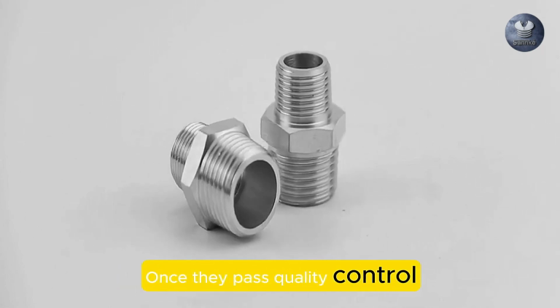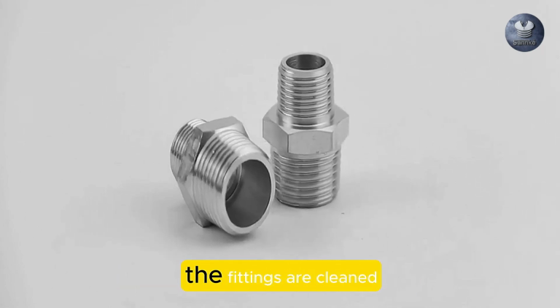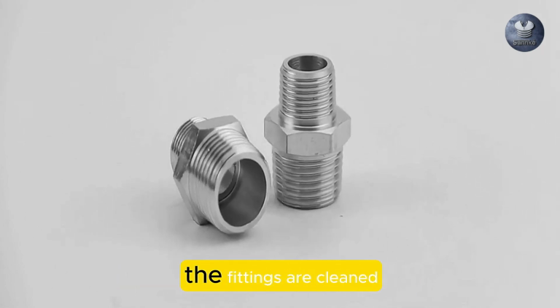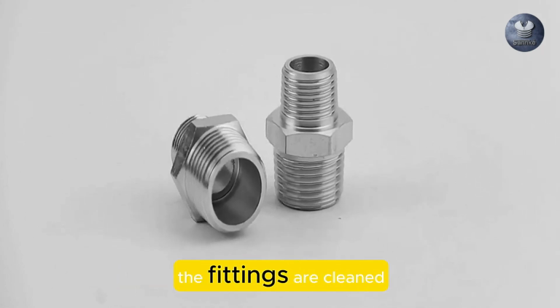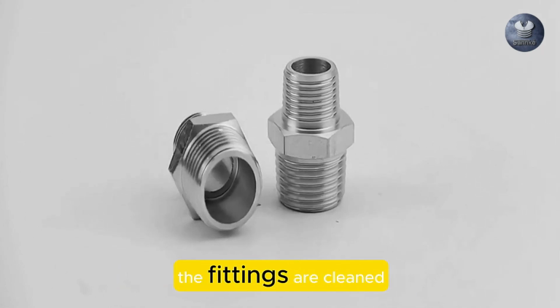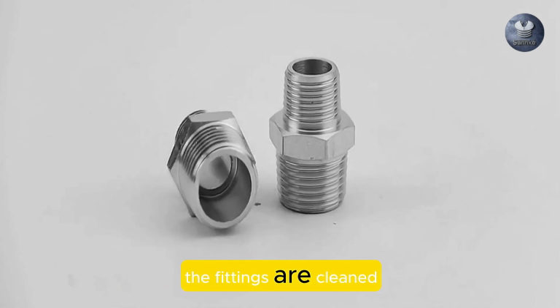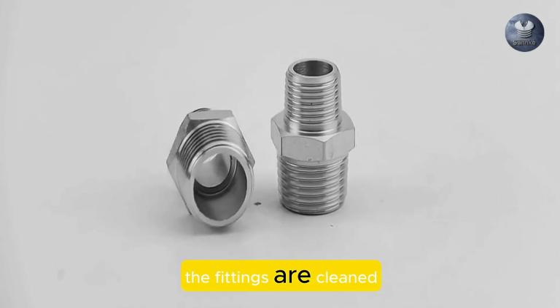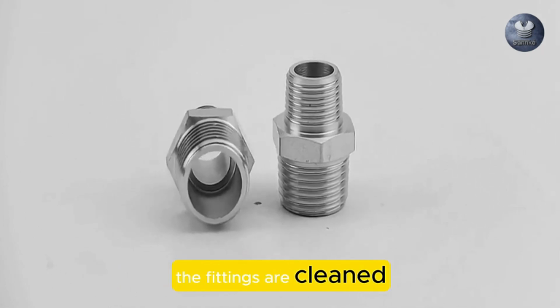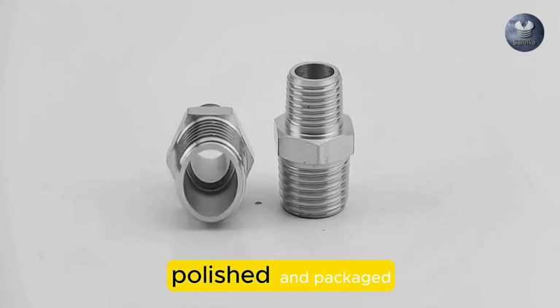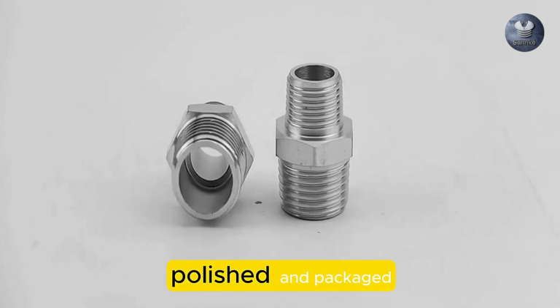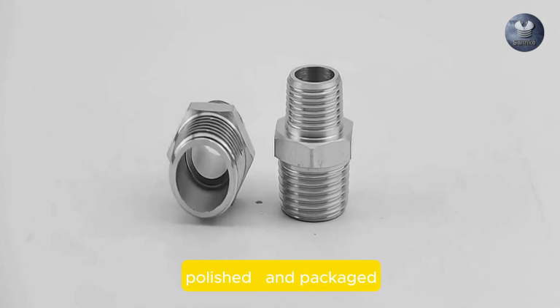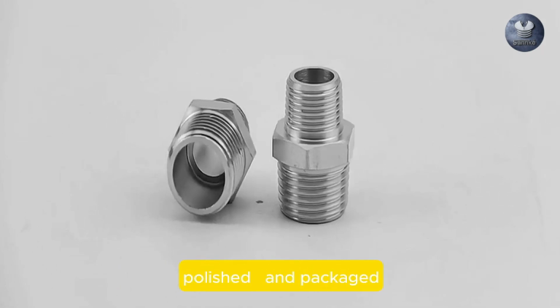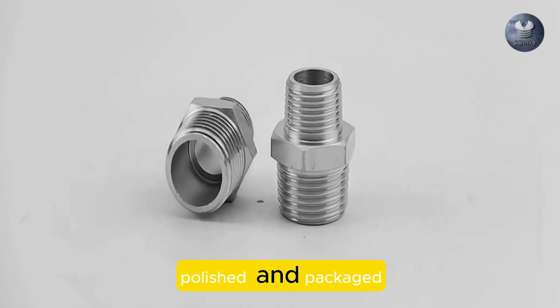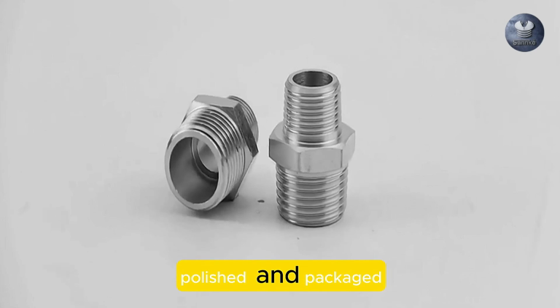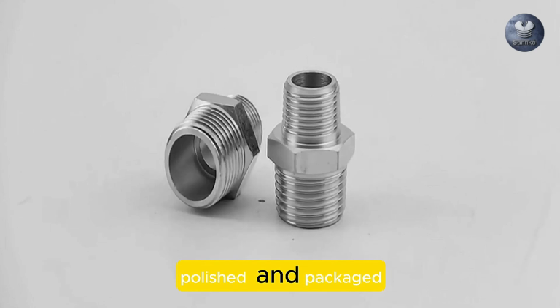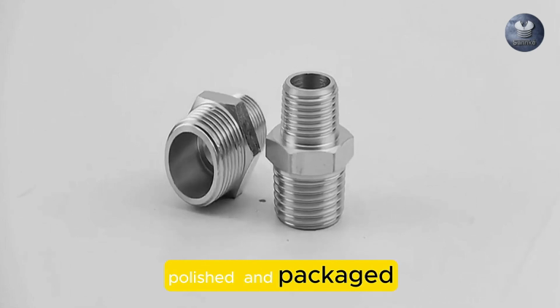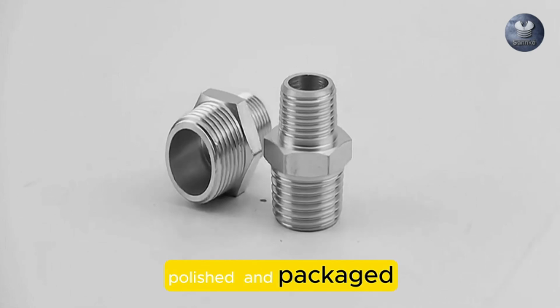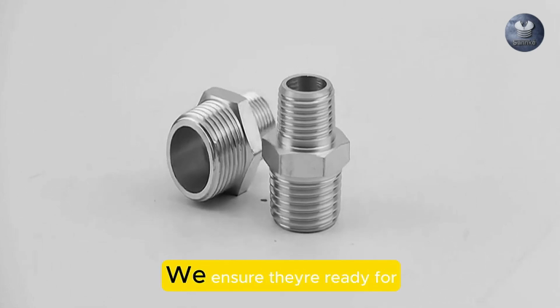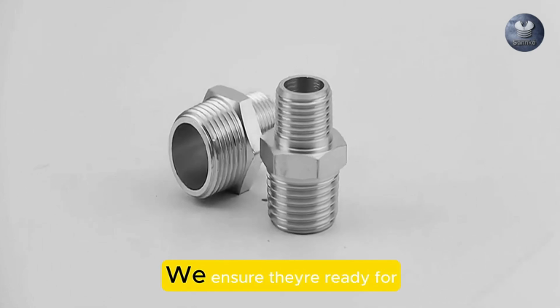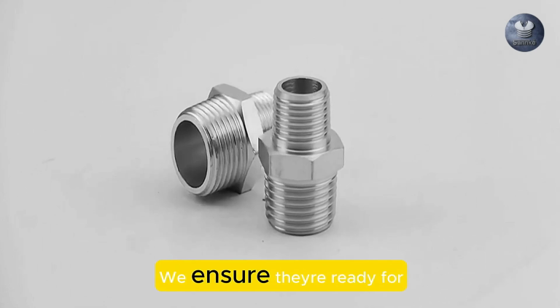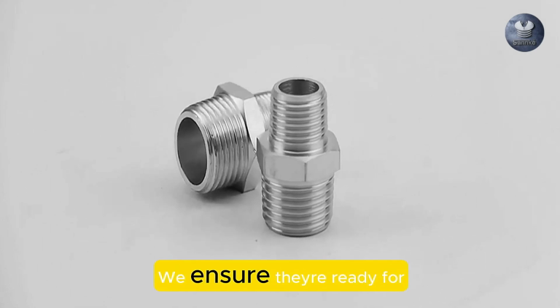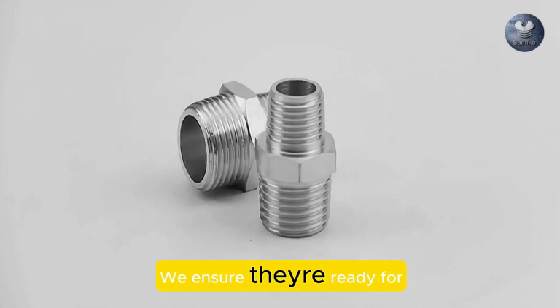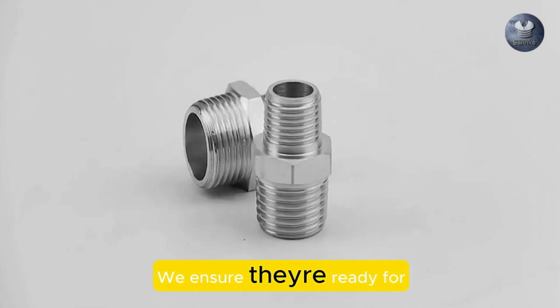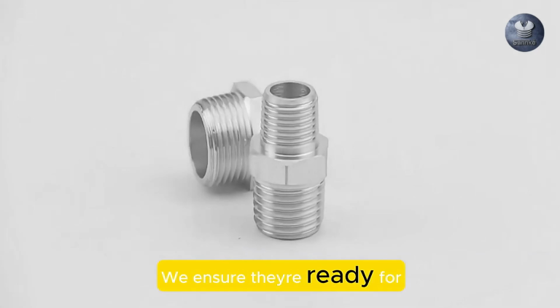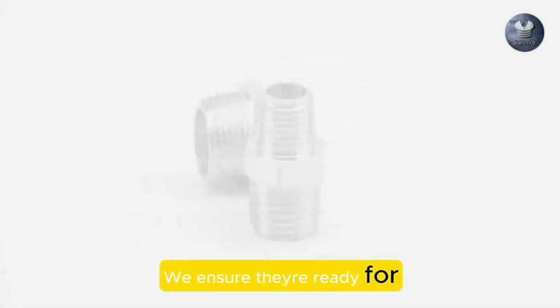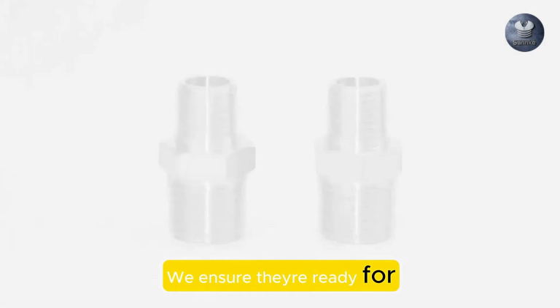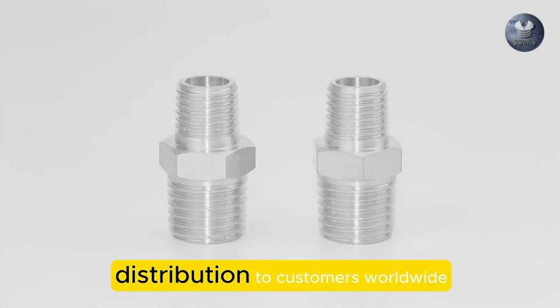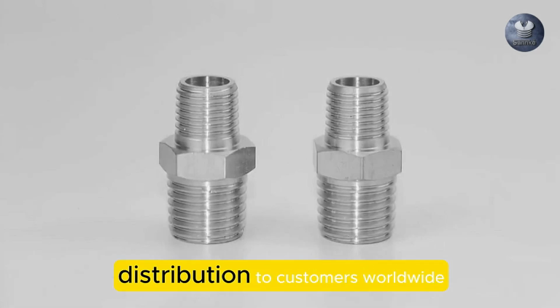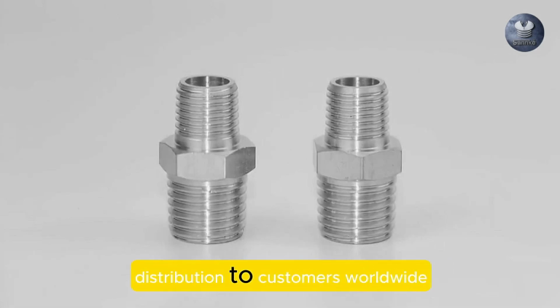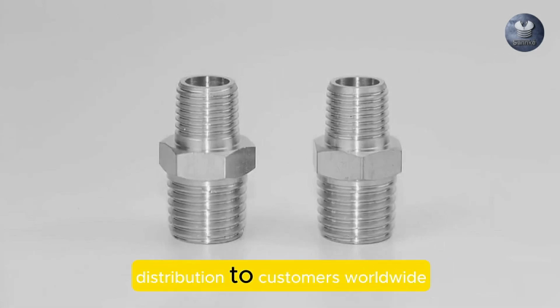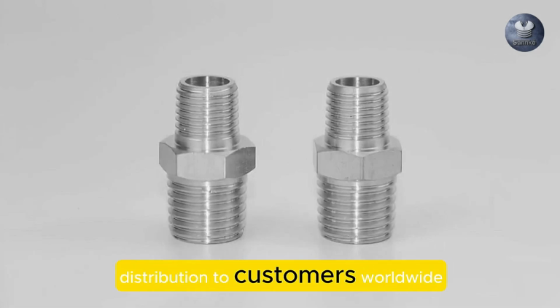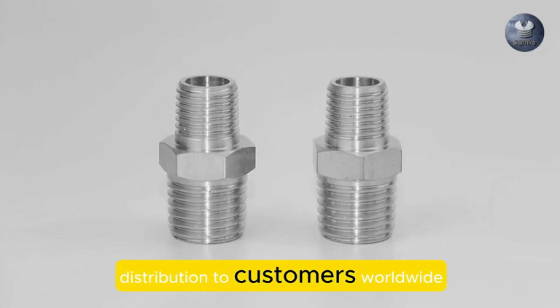Once they pass quality control, the fittings are cleaned, polished, and packaged. We ensure they're ready for distribution to customers worldwide.